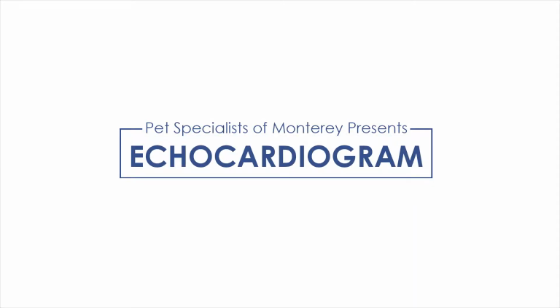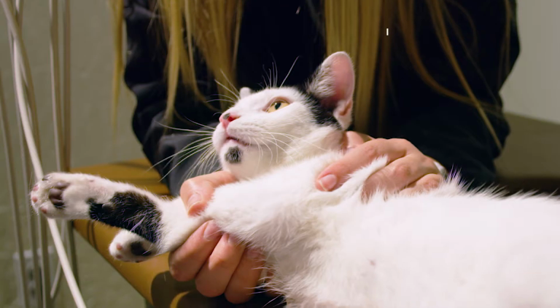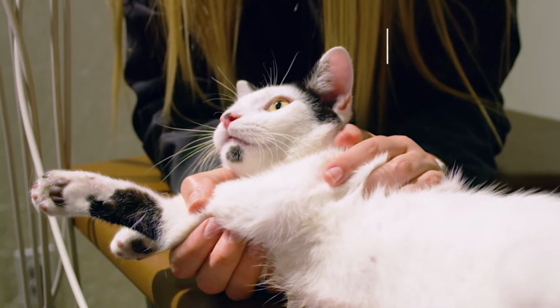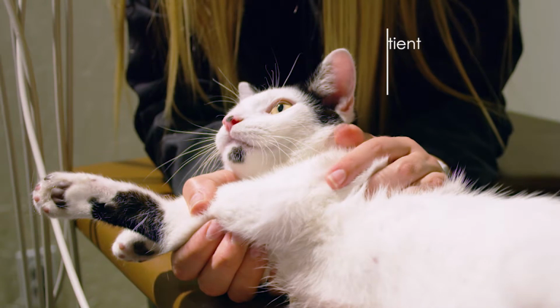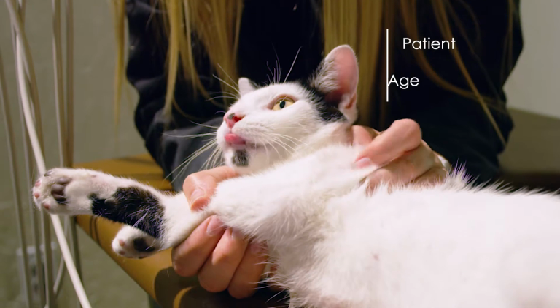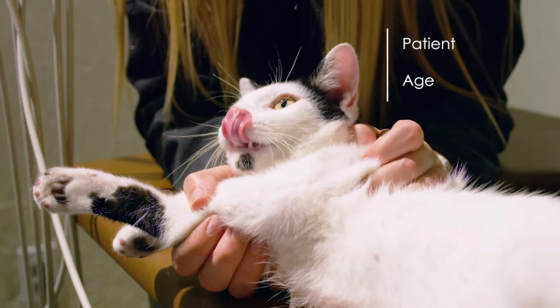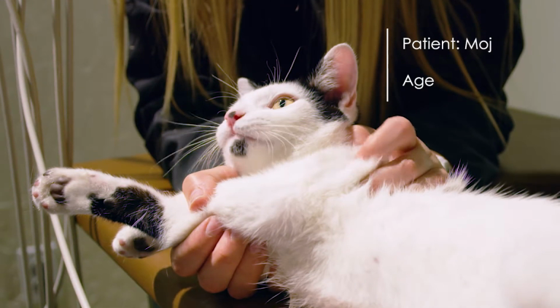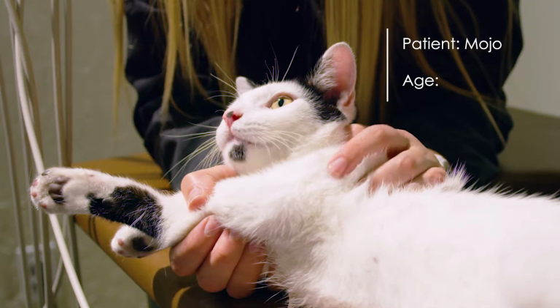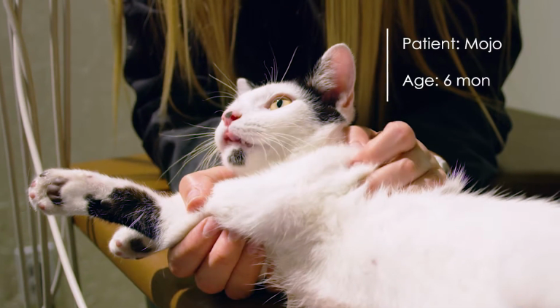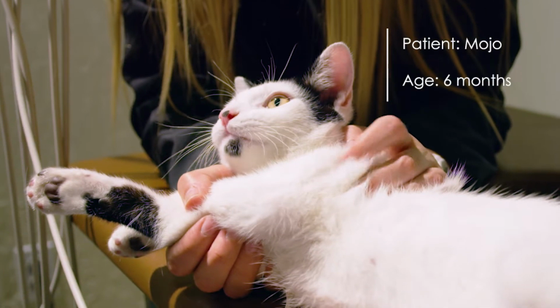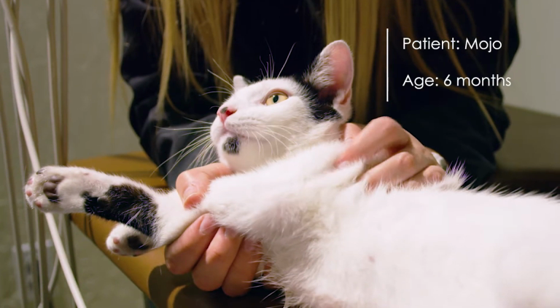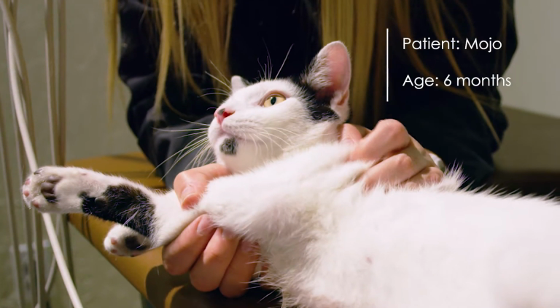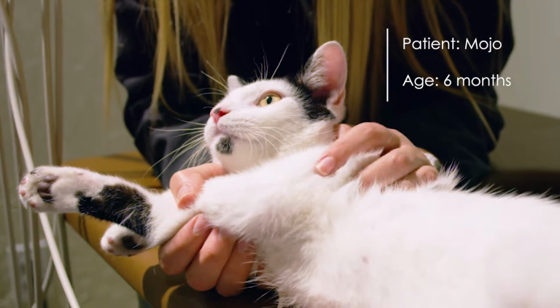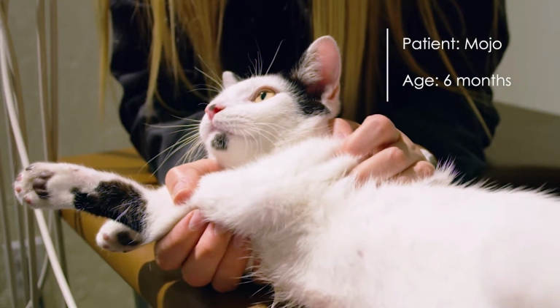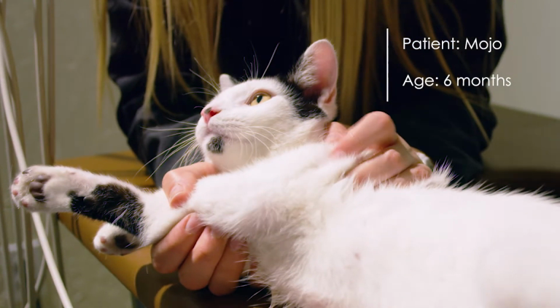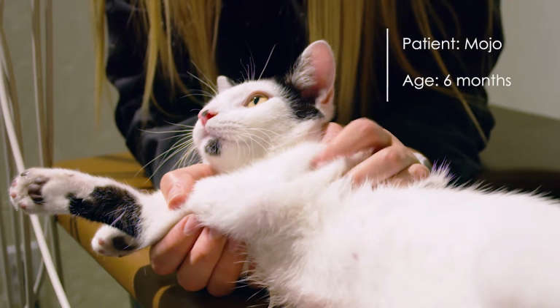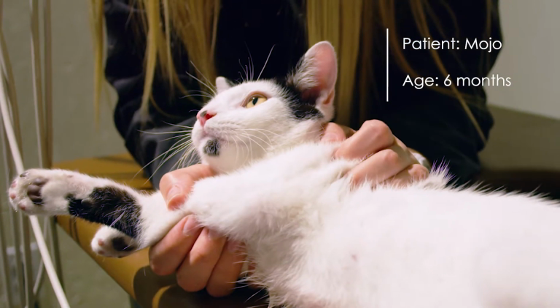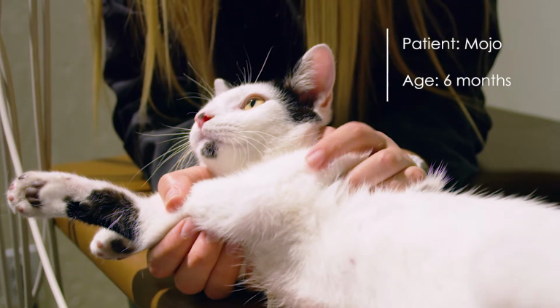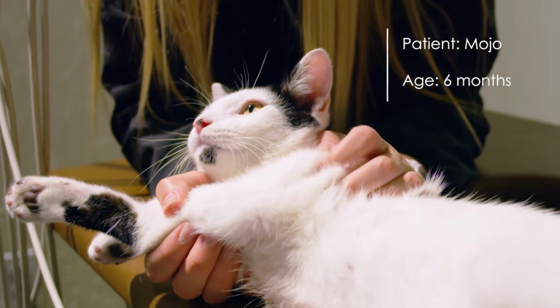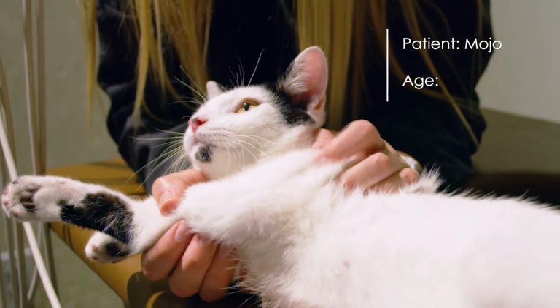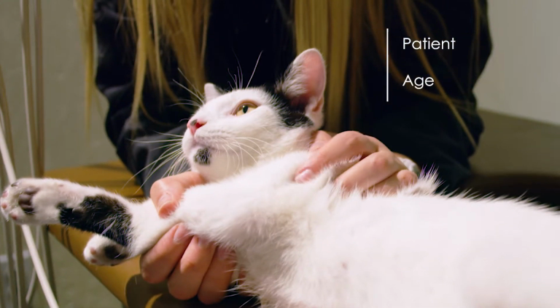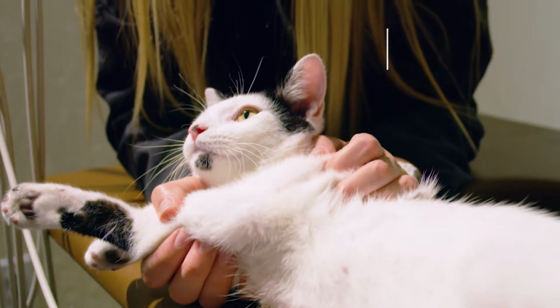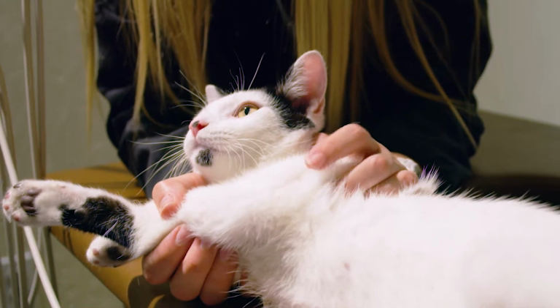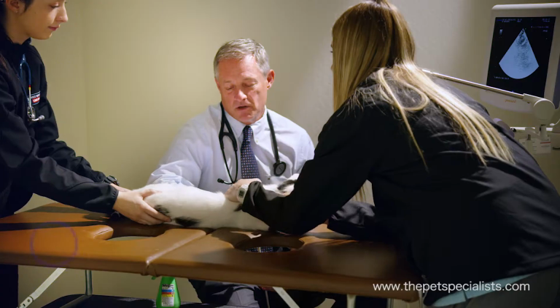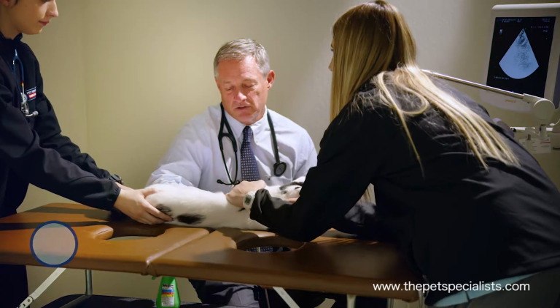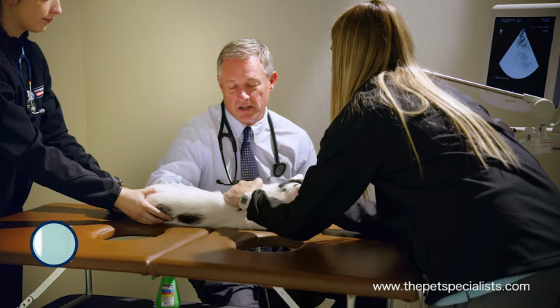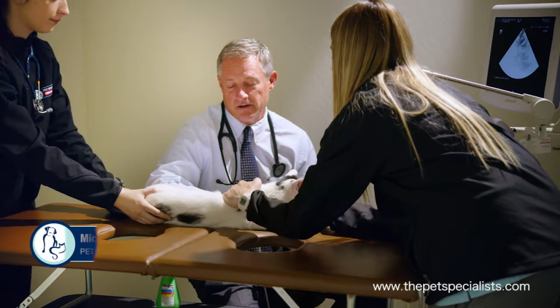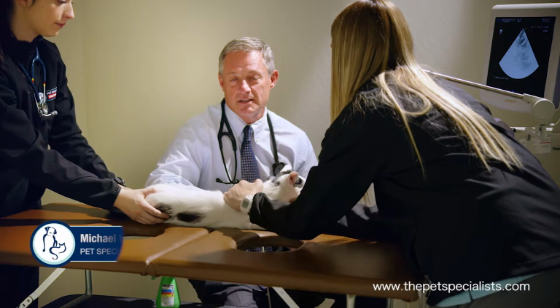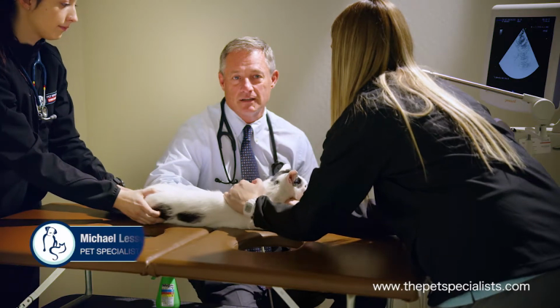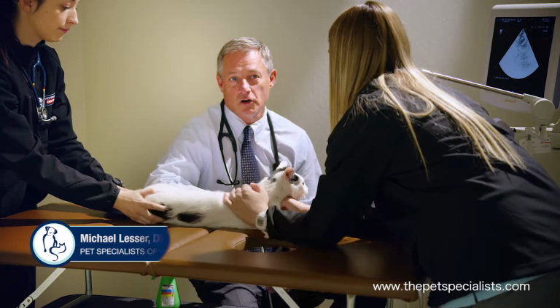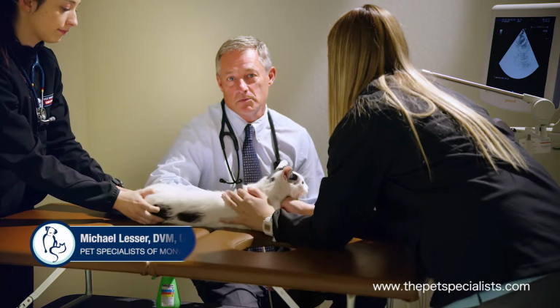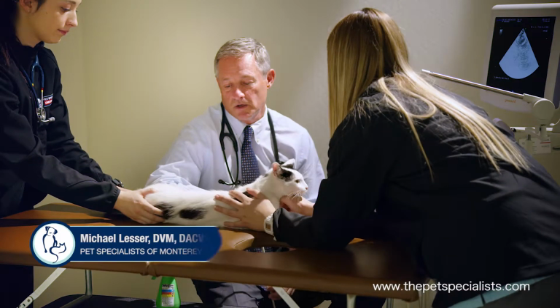This is Mojo. Mojo is a six-month-old cat that came to the cardiology department of Pet Specialists in Monterey because his veterinarian detected a heart murmur.